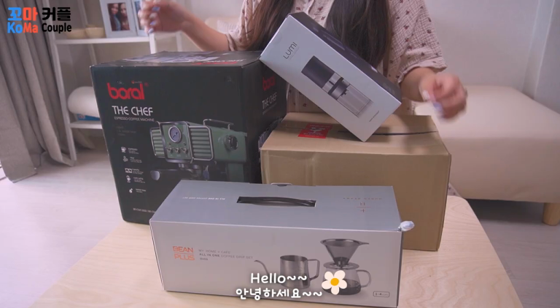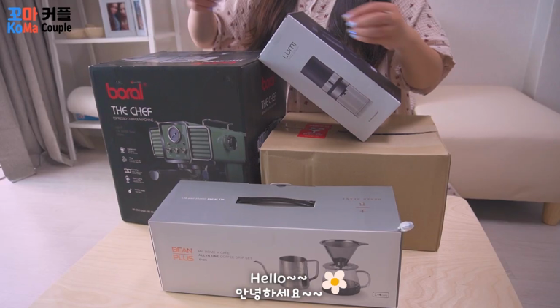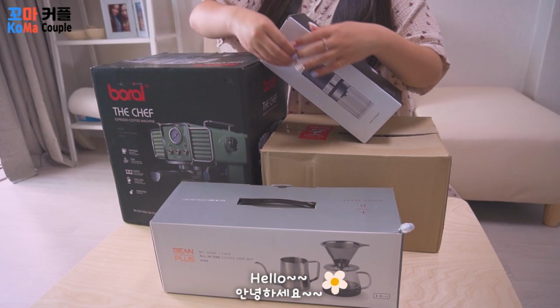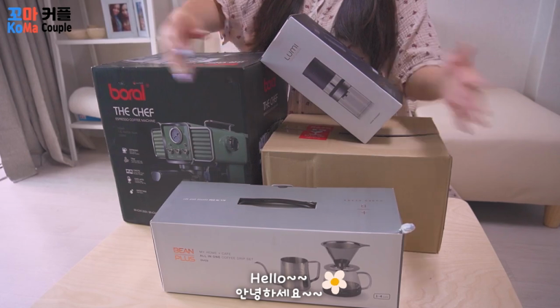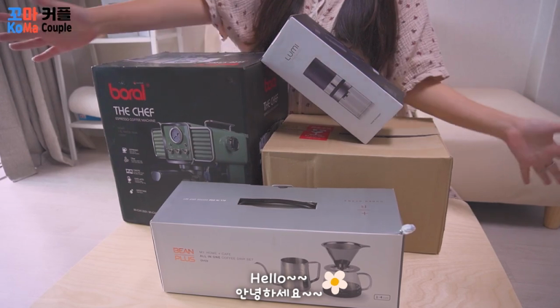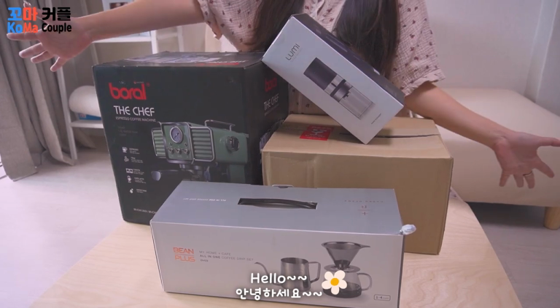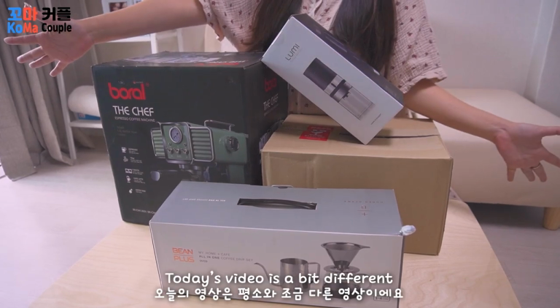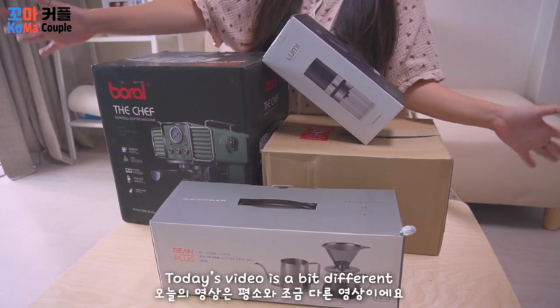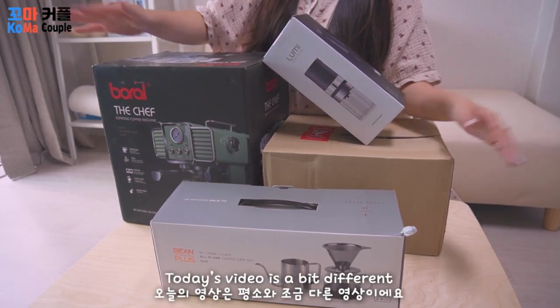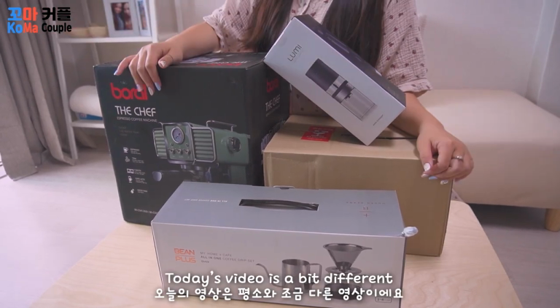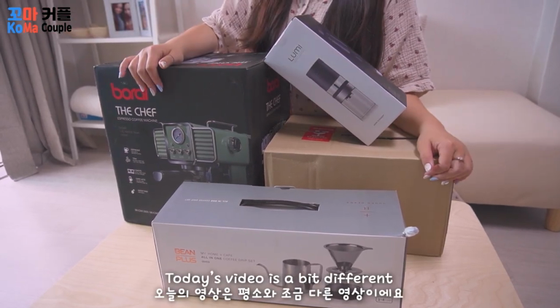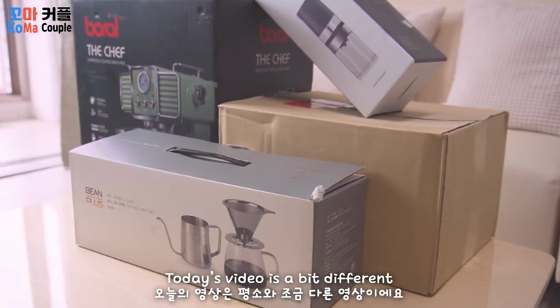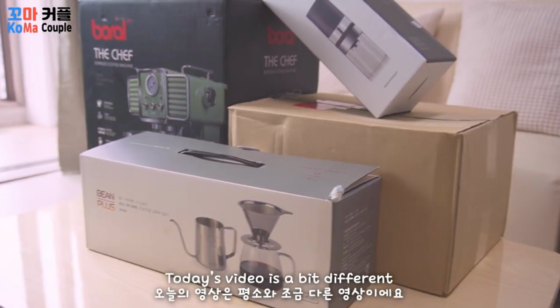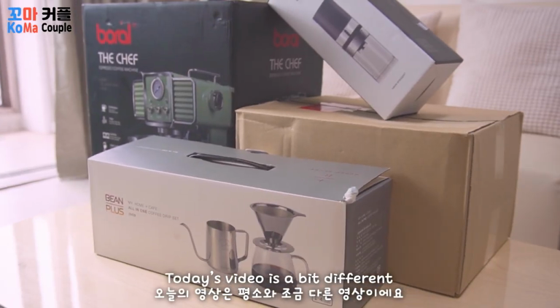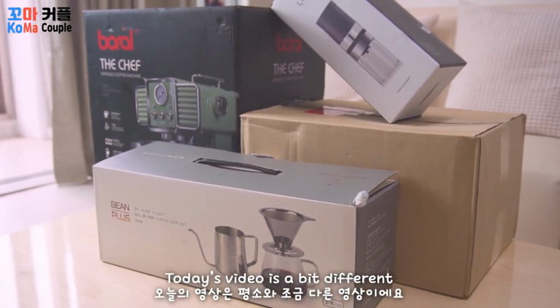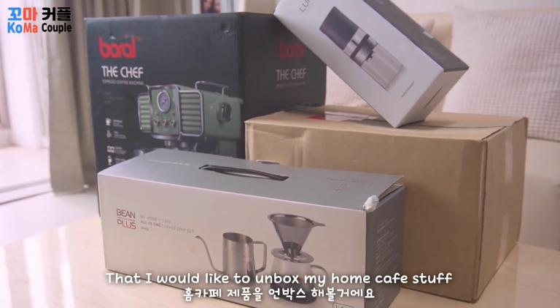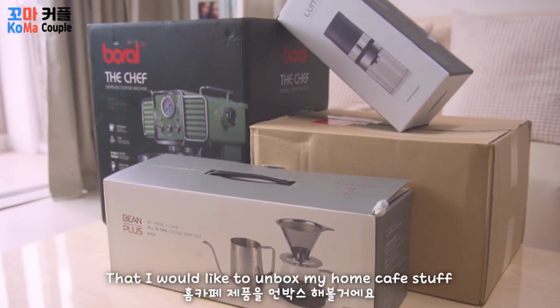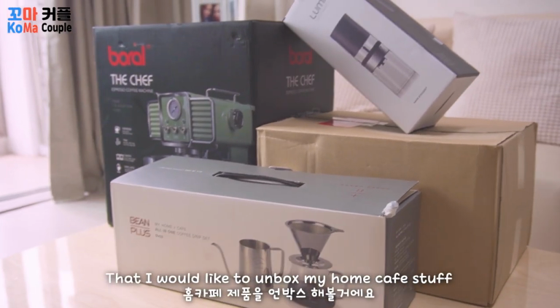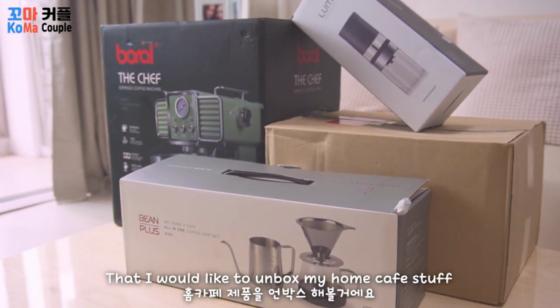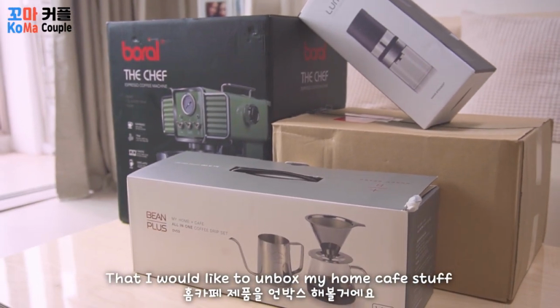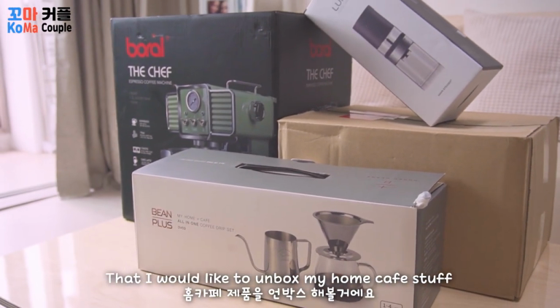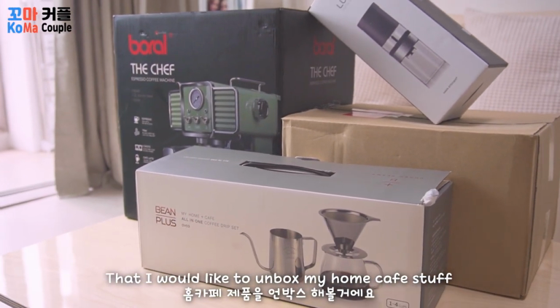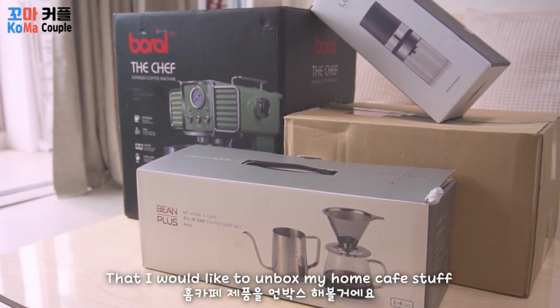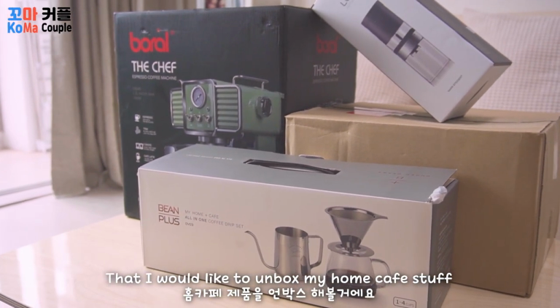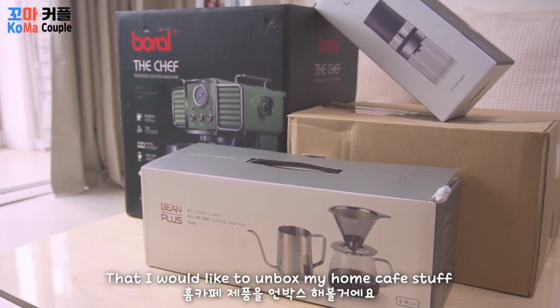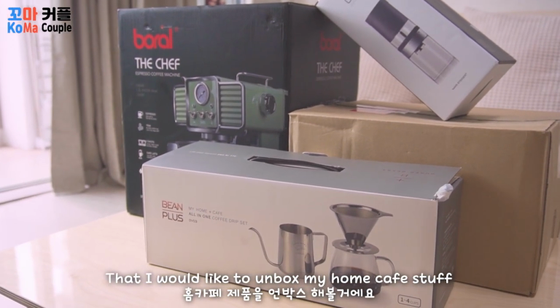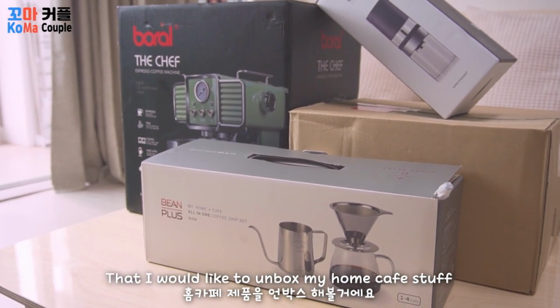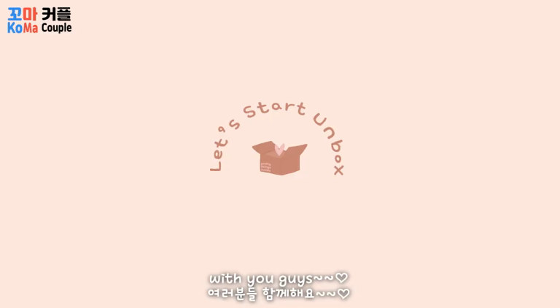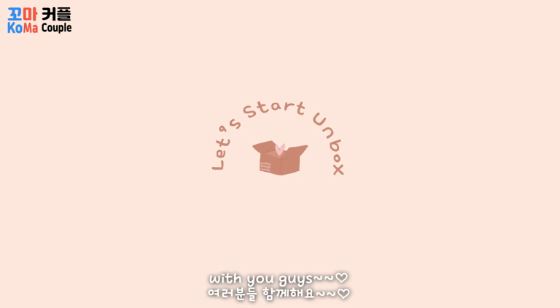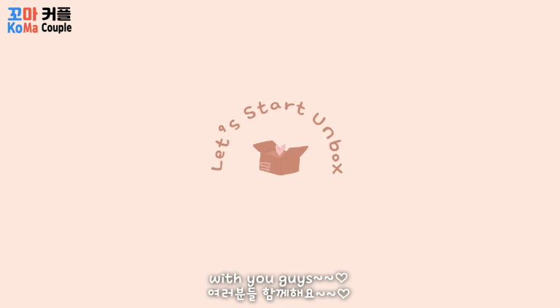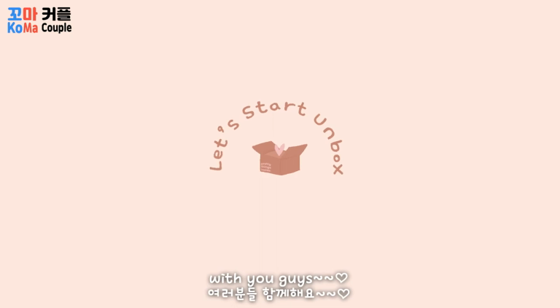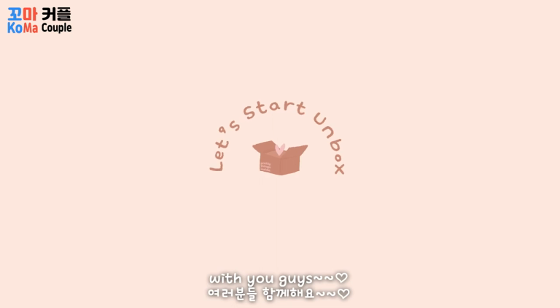Hello! Today's video is a bit different — I would like to unbox my home cafe stuff with you guys.